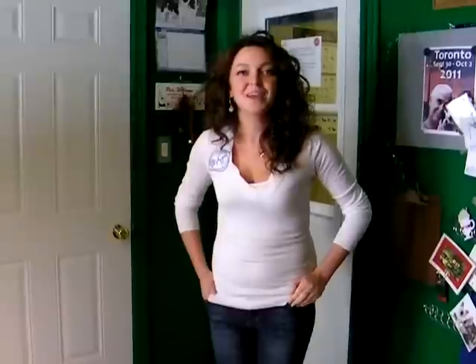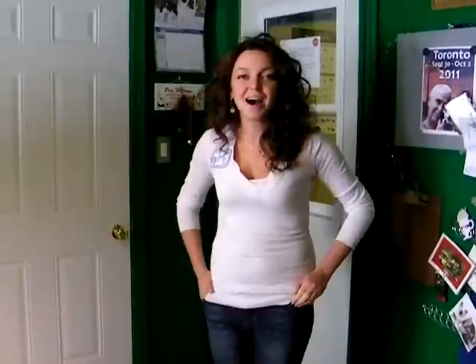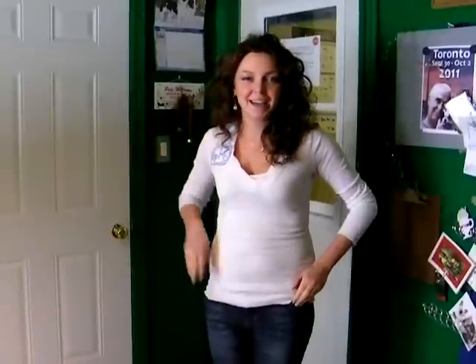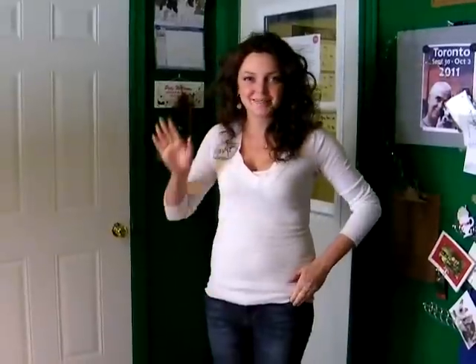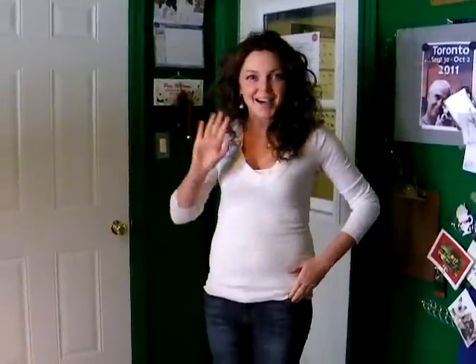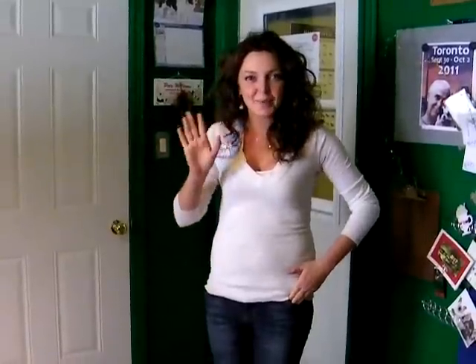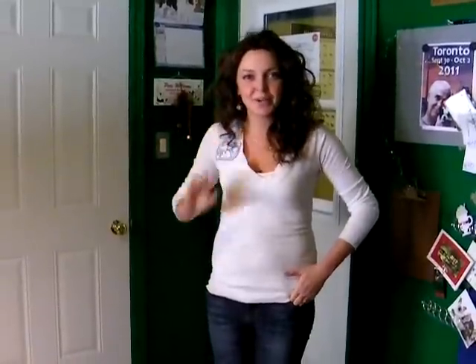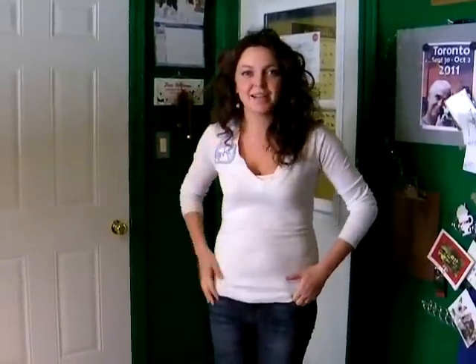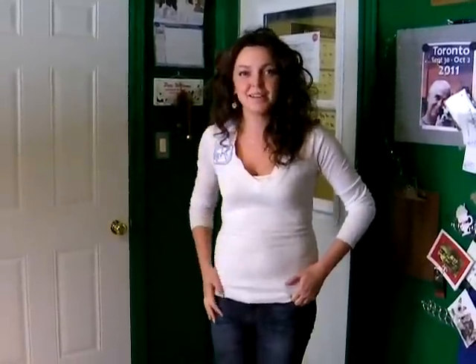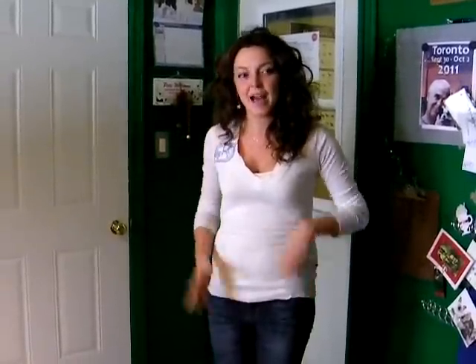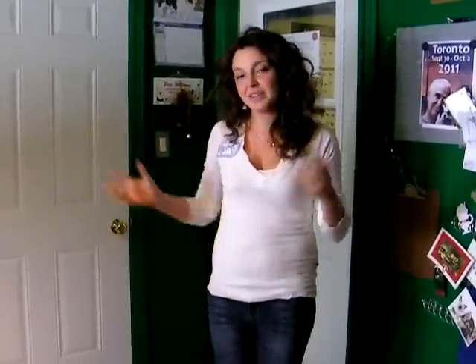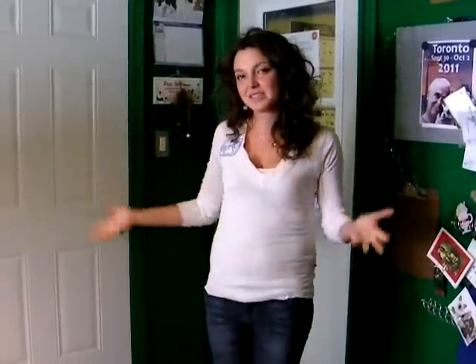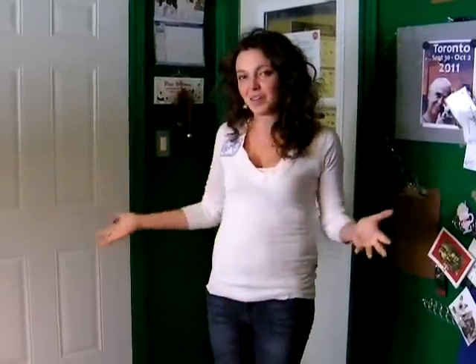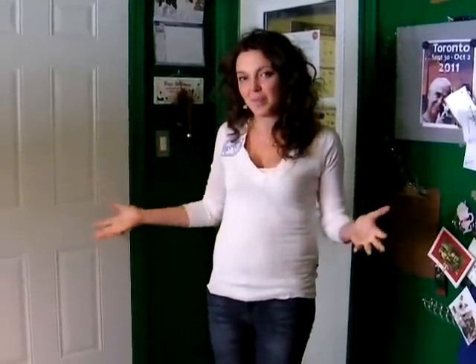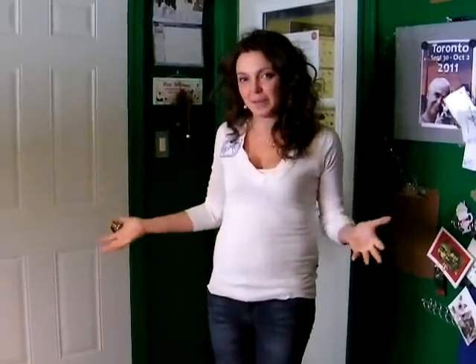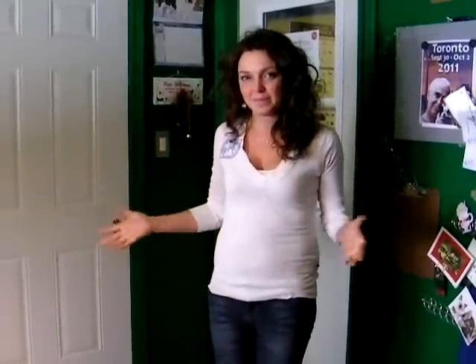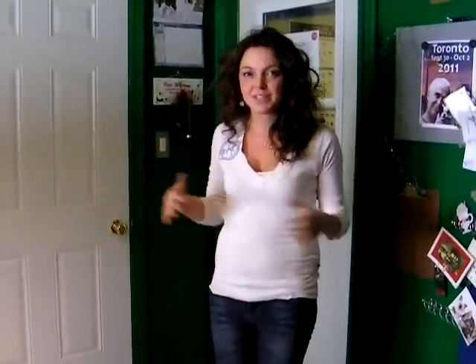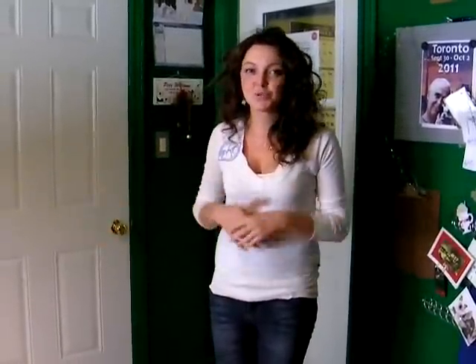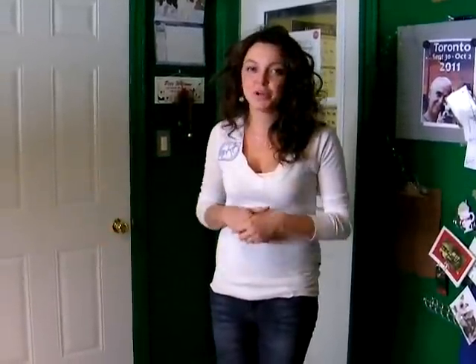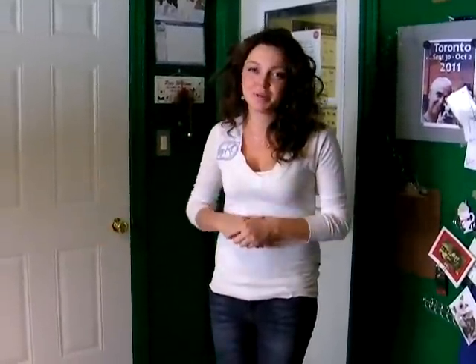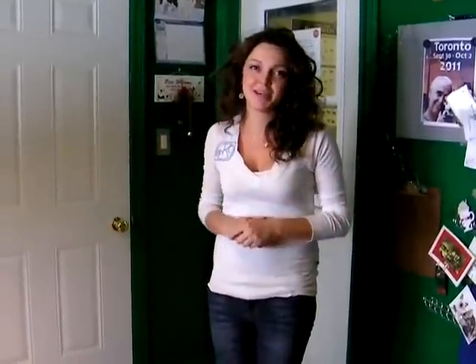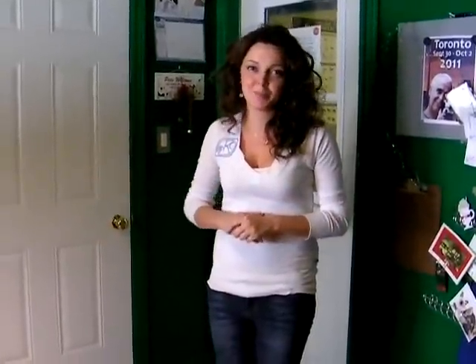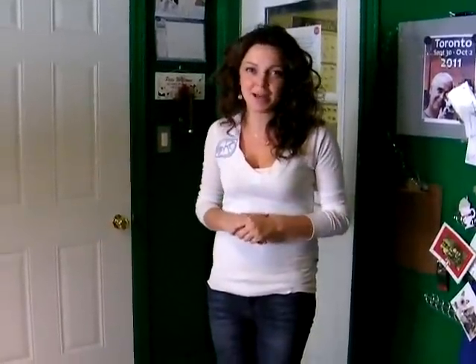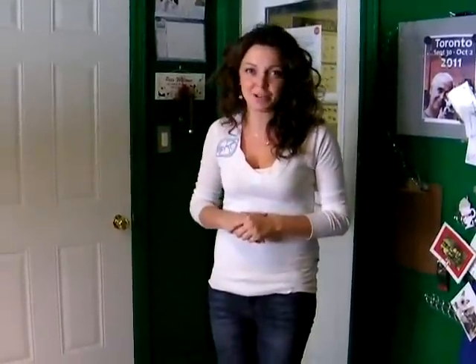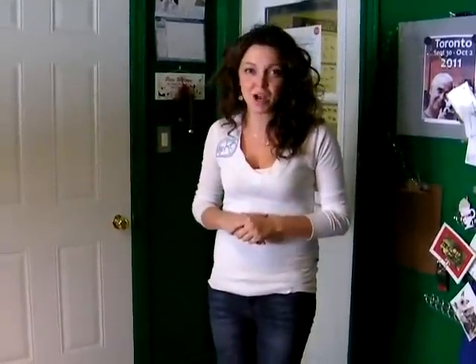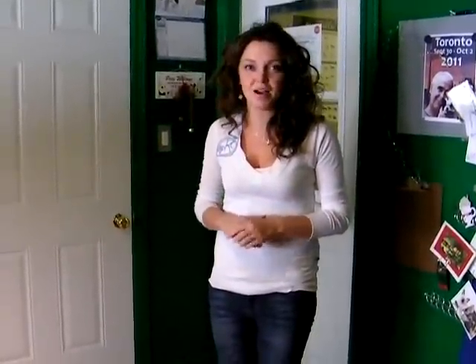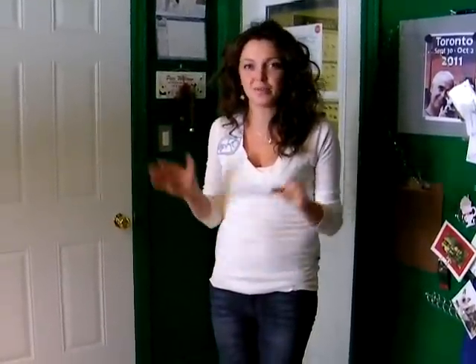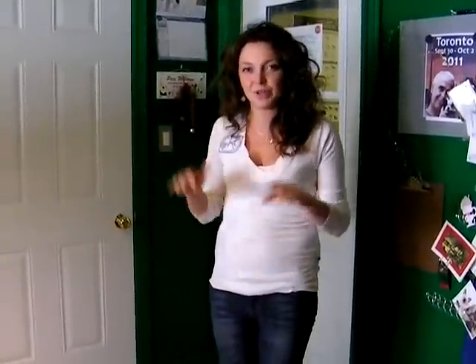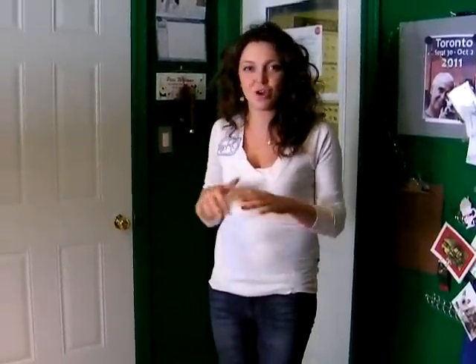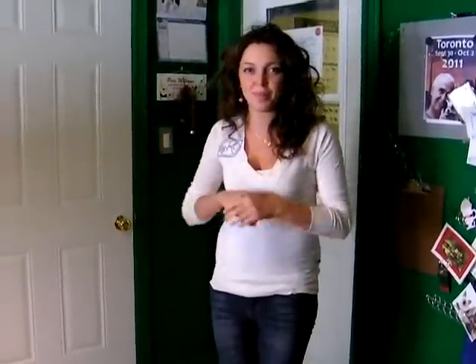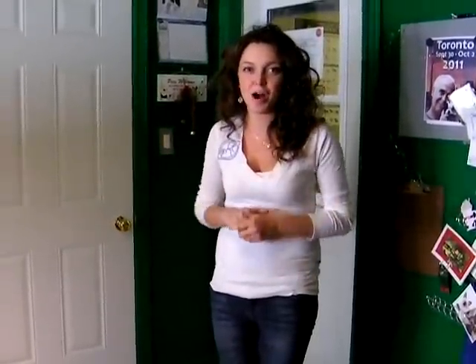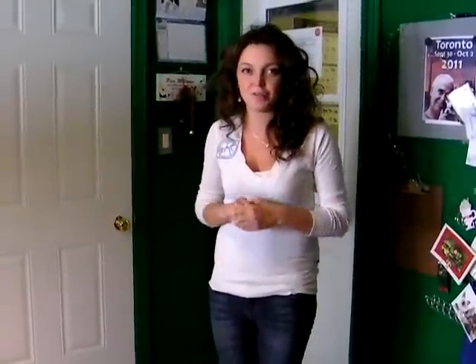Hi, I'm Irina and this is our lobby. This is where you'll be saying goodbye to your dog when you drop them off.